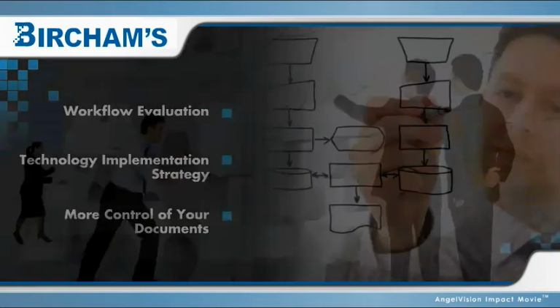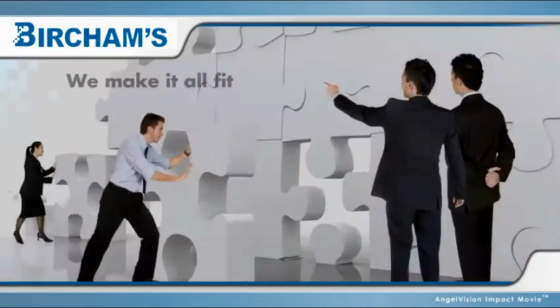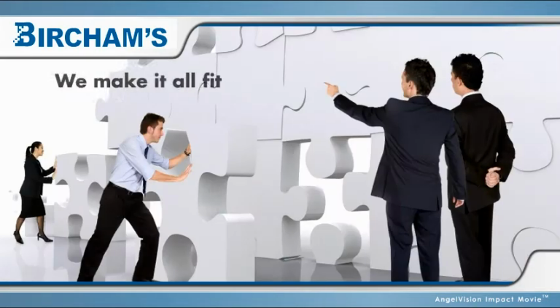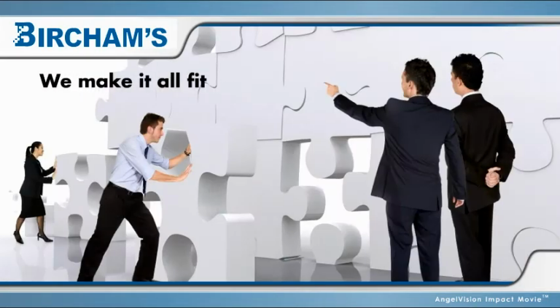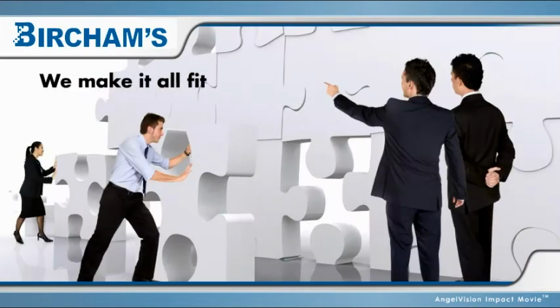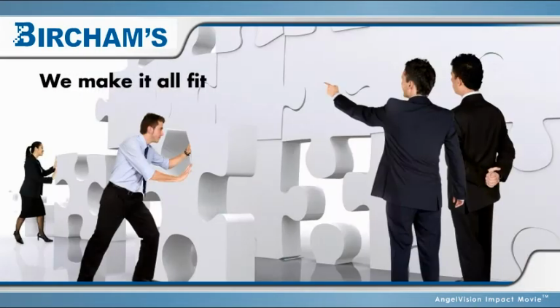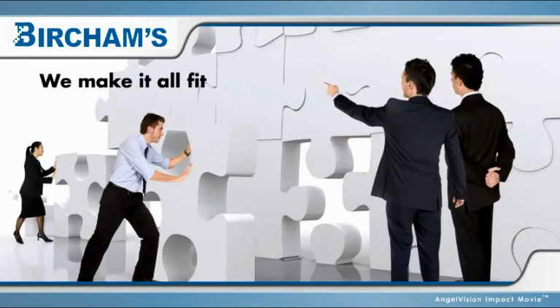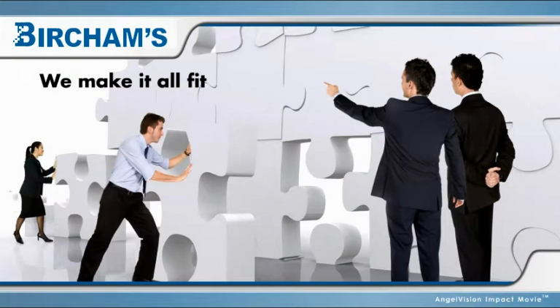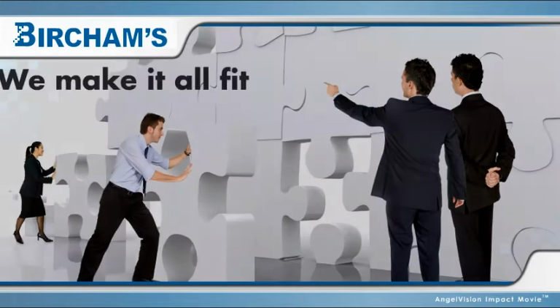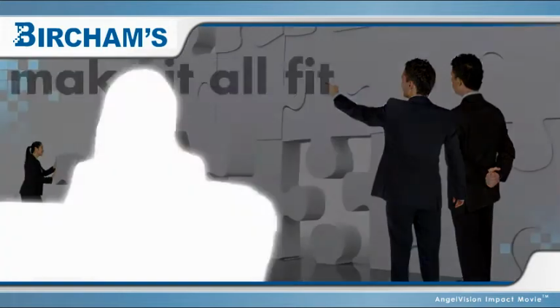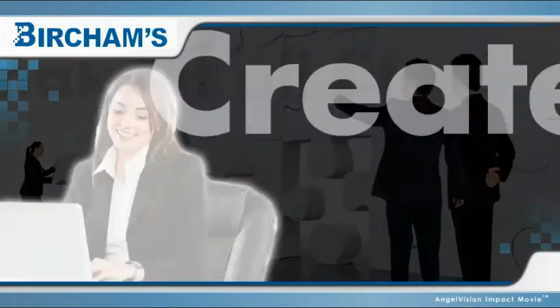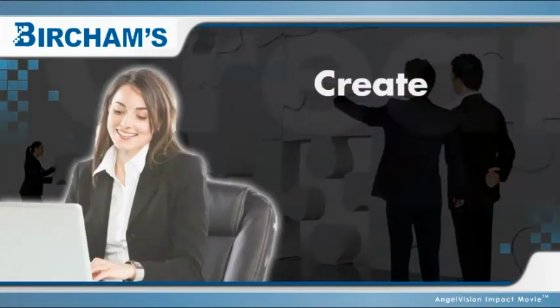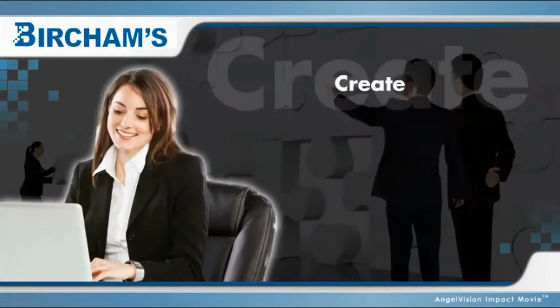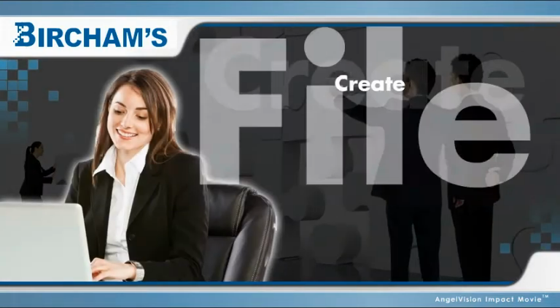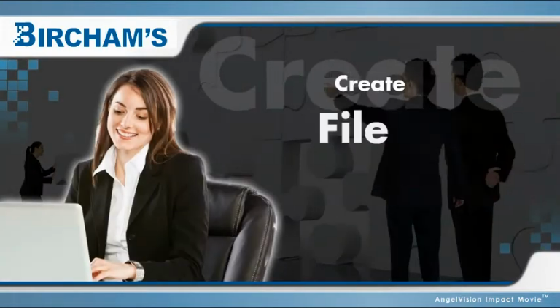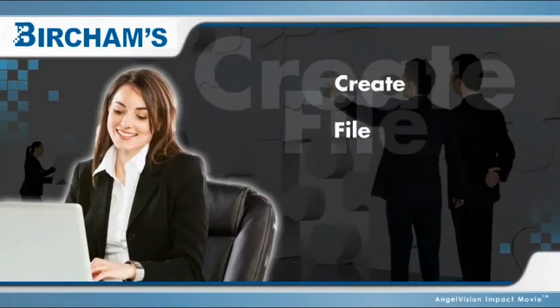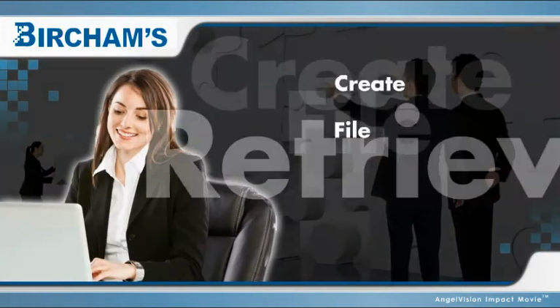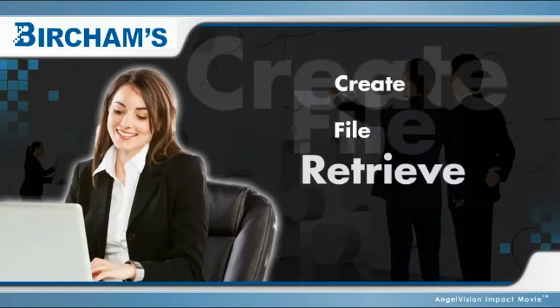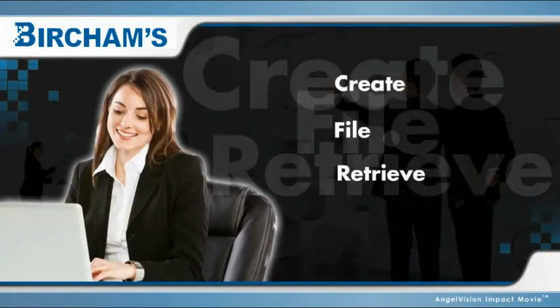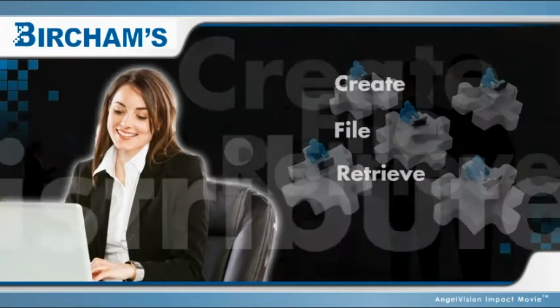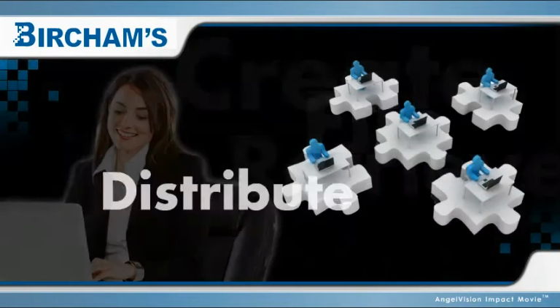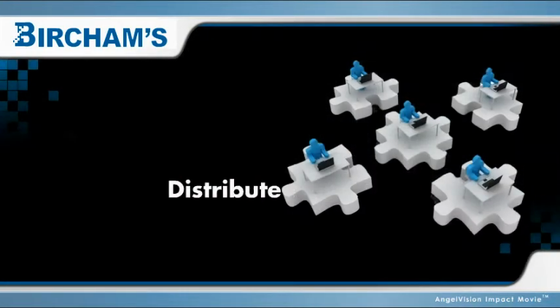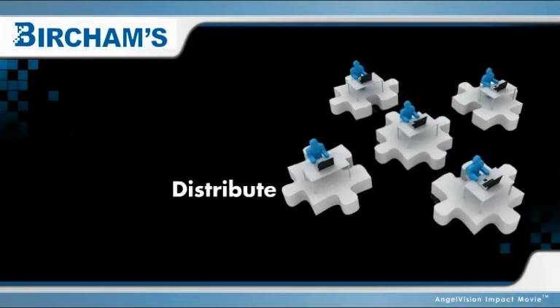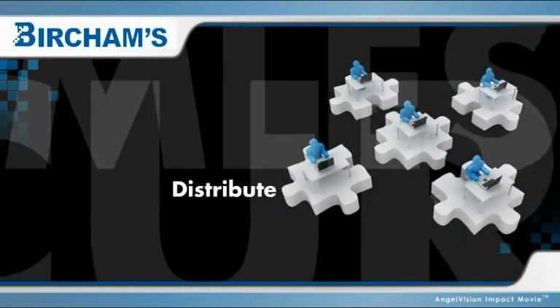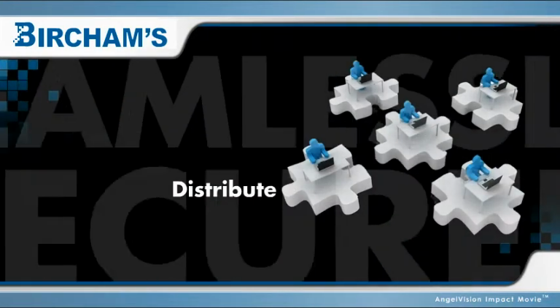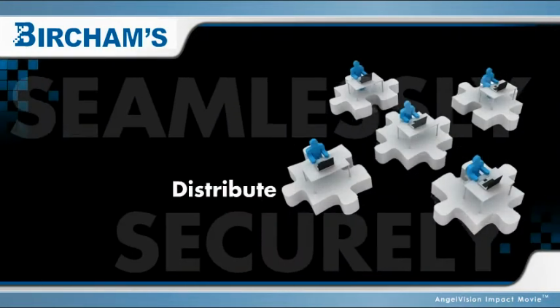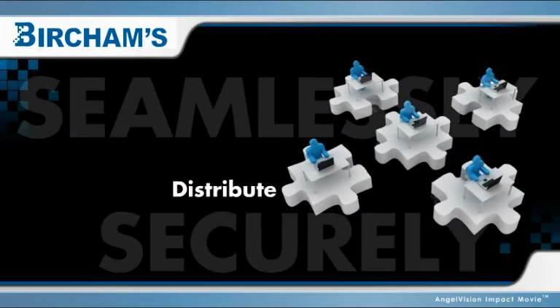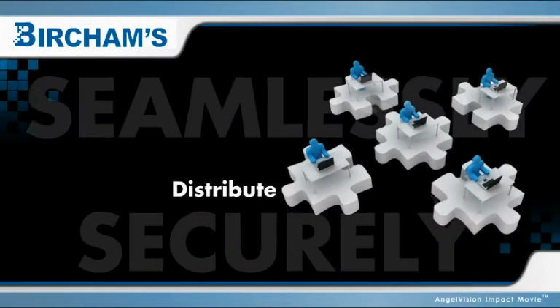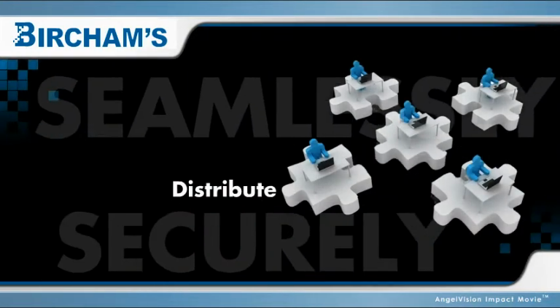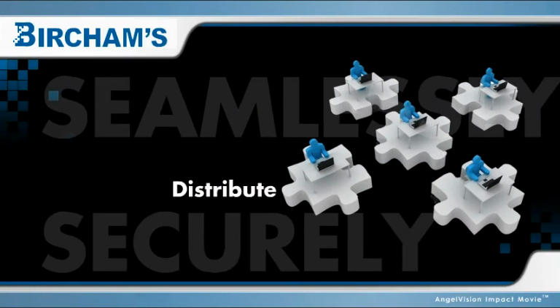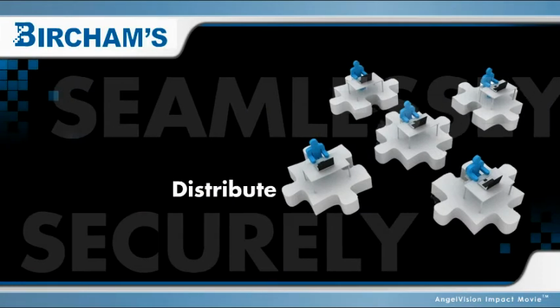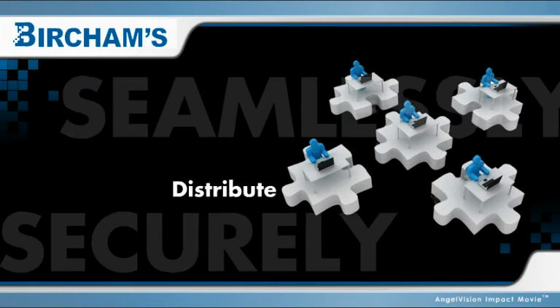We make it all fit, so you can create, file, retrieve, and distribute documents seamlessly and securely.